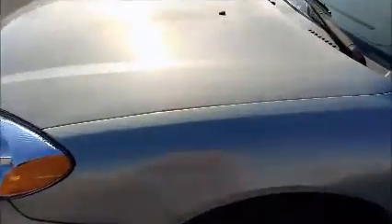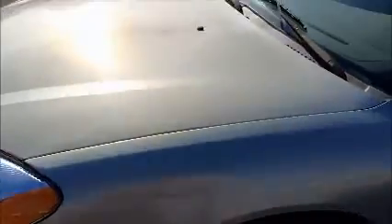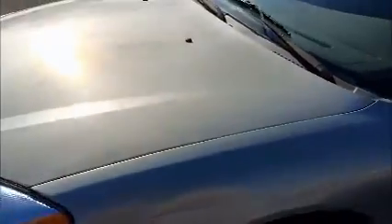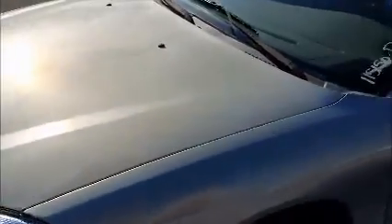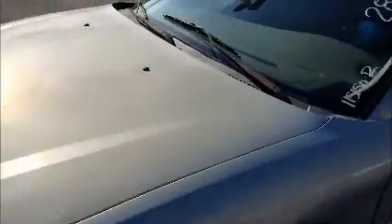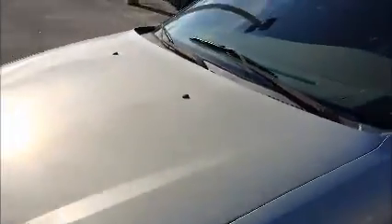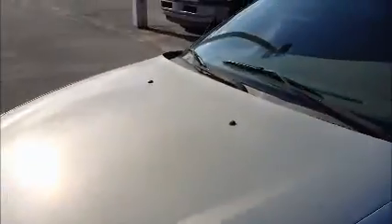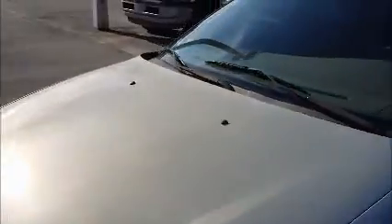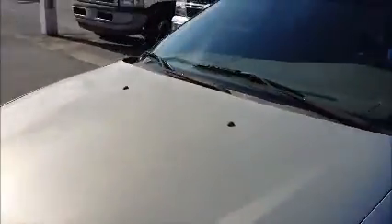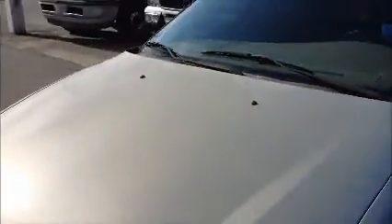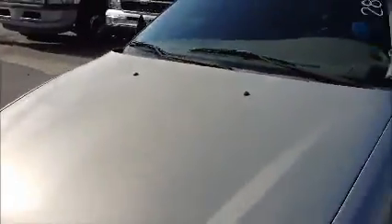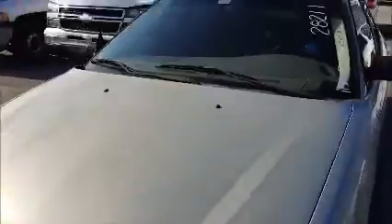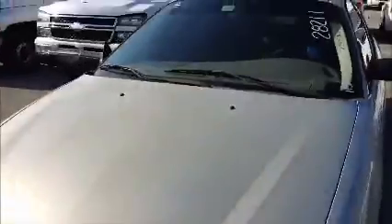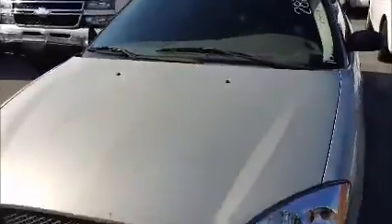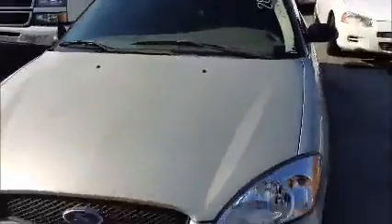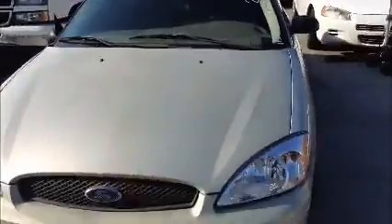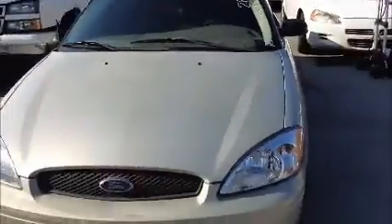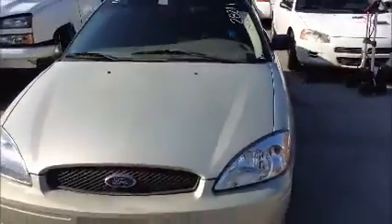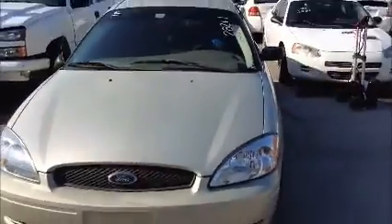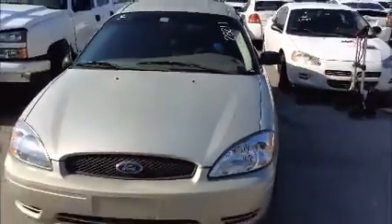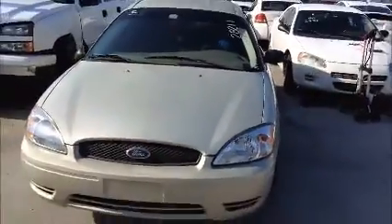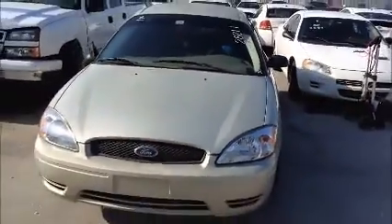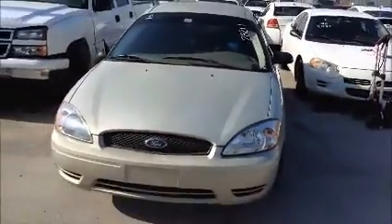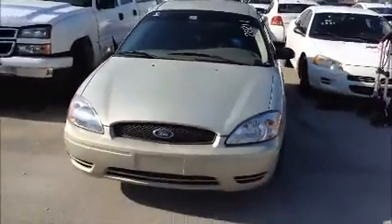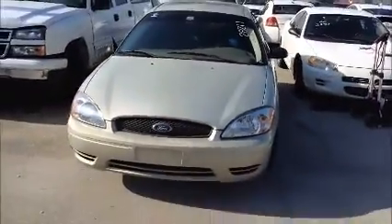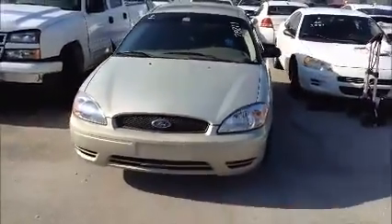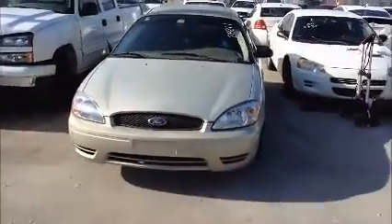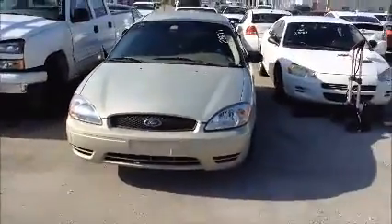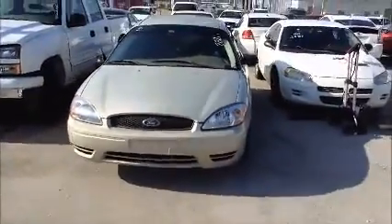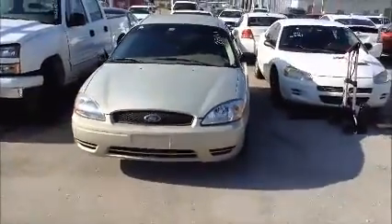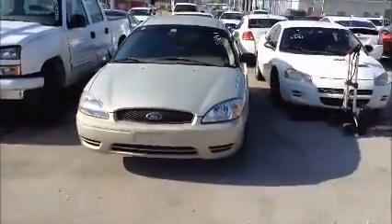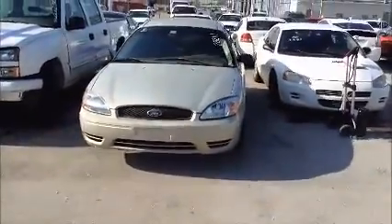I'm going to roll this car back for you. Ford Taurus — and here's the rear view of the trunk.